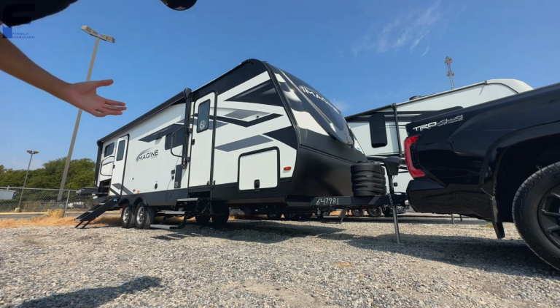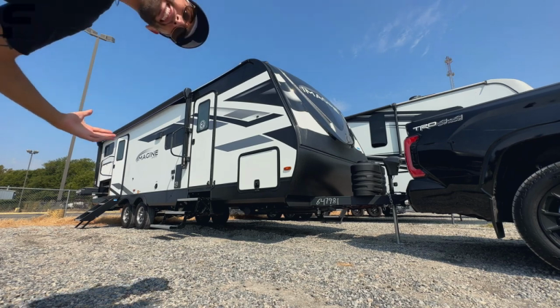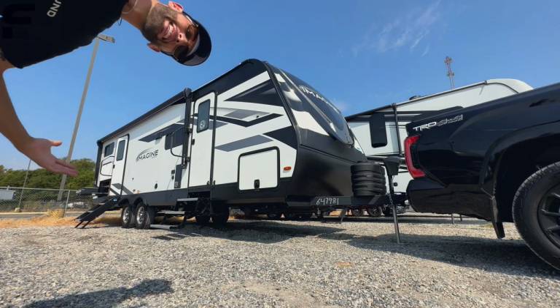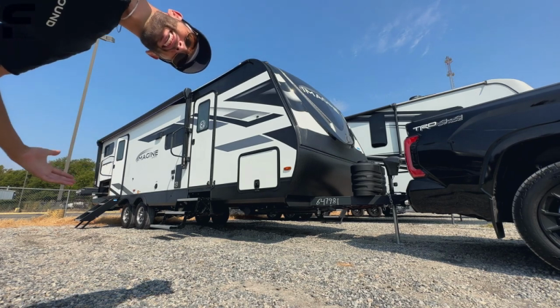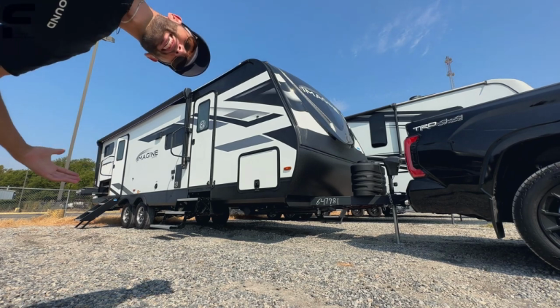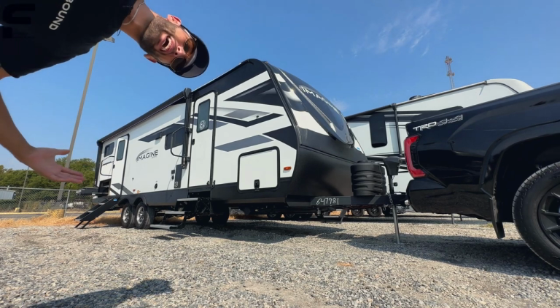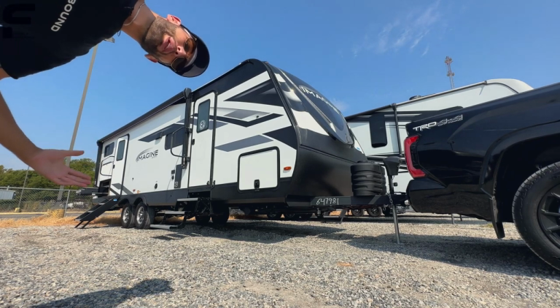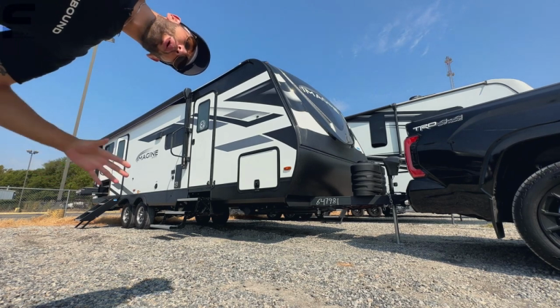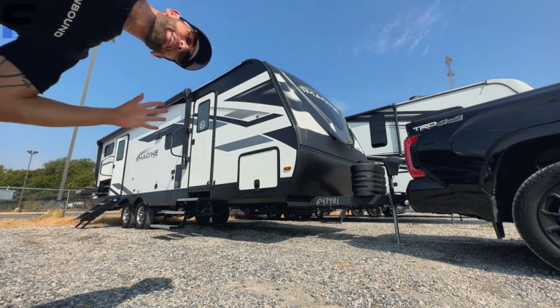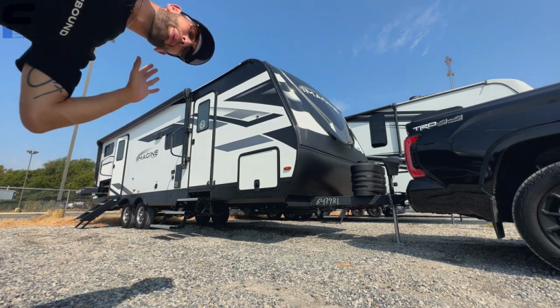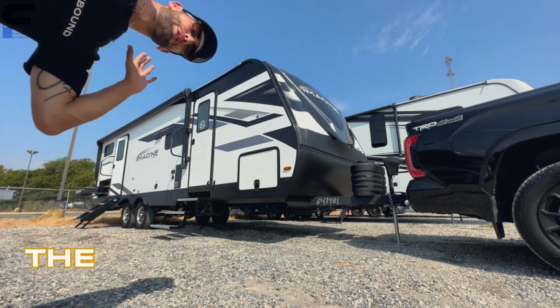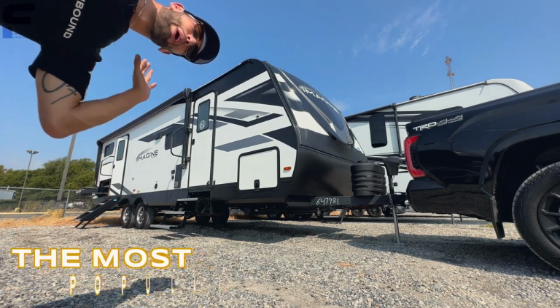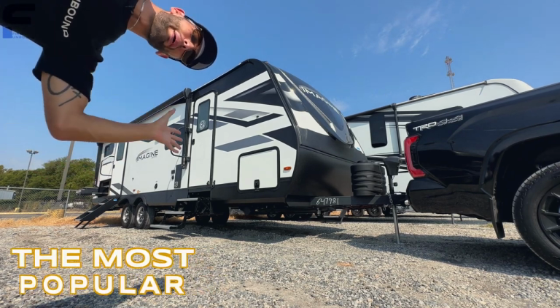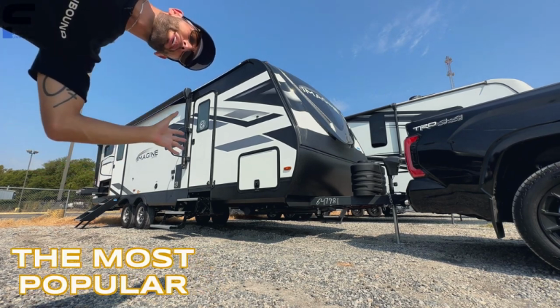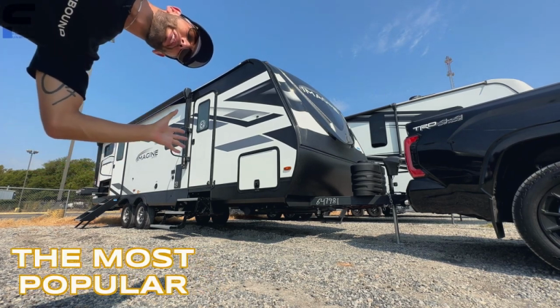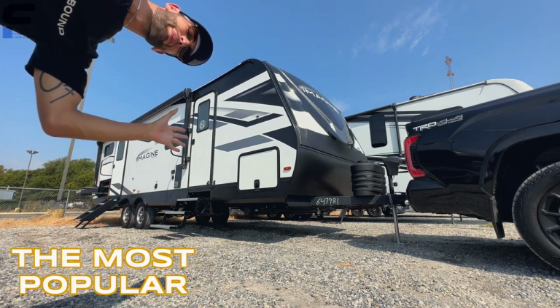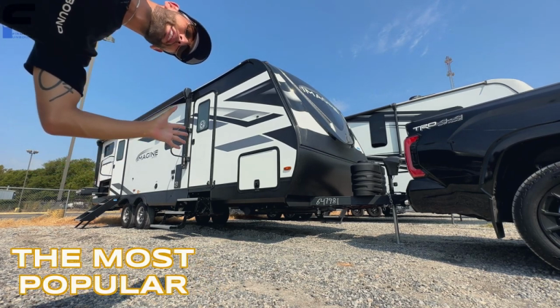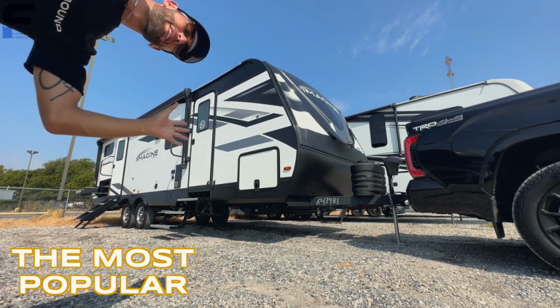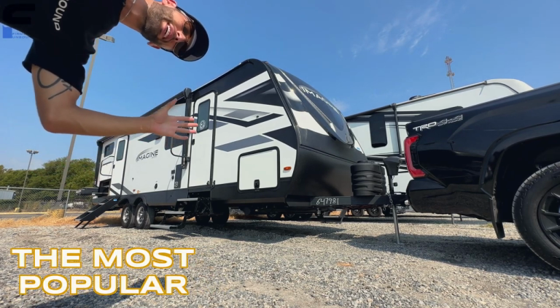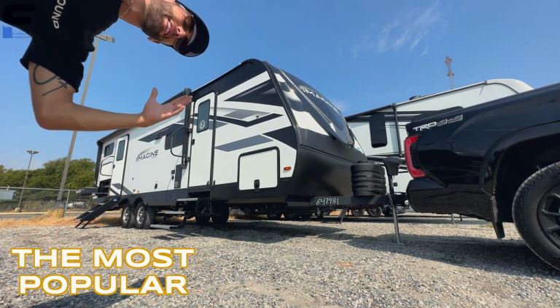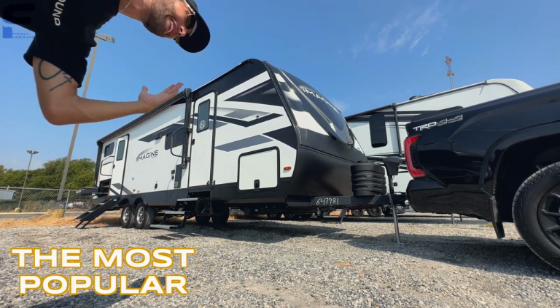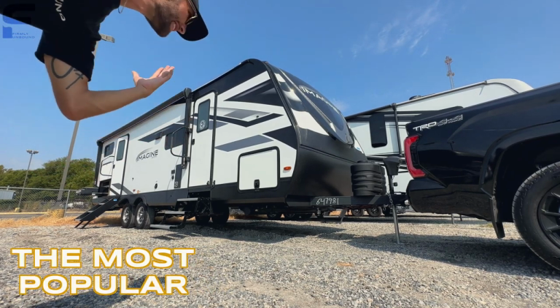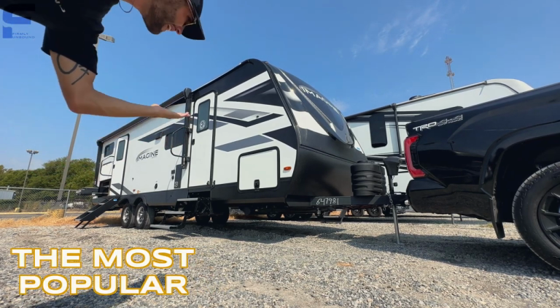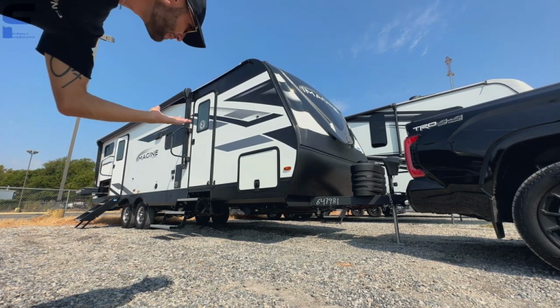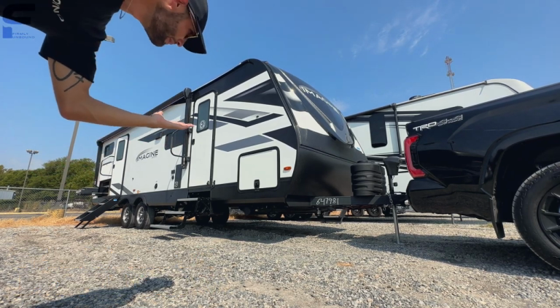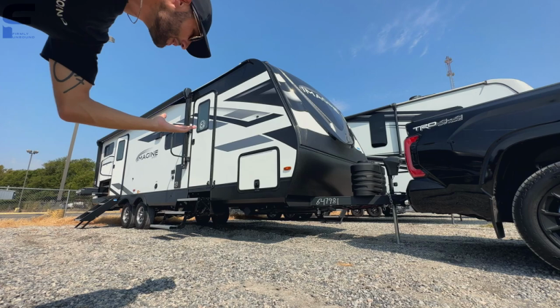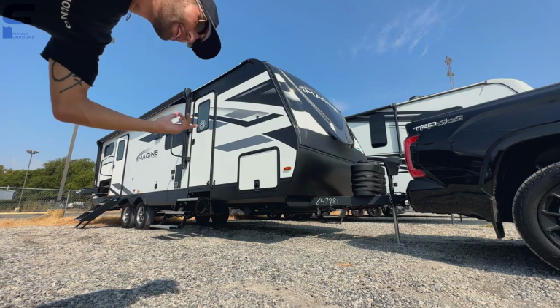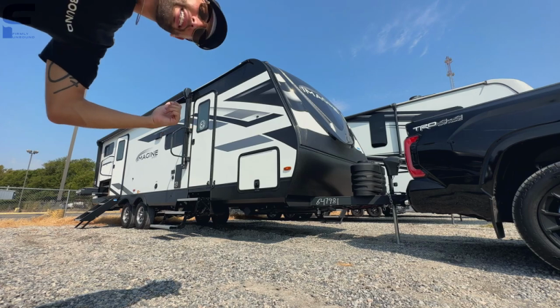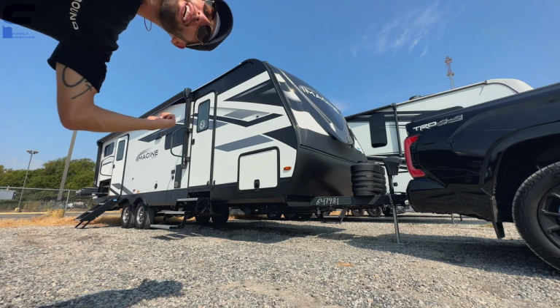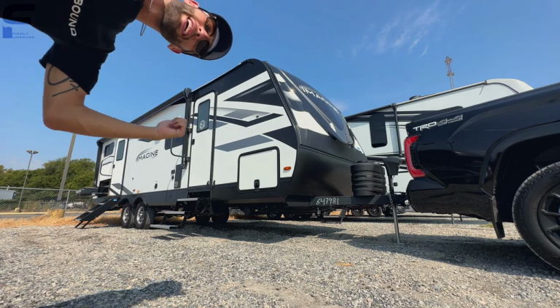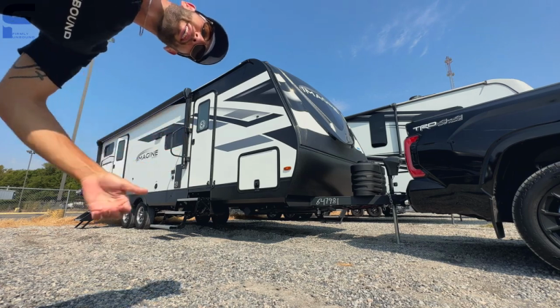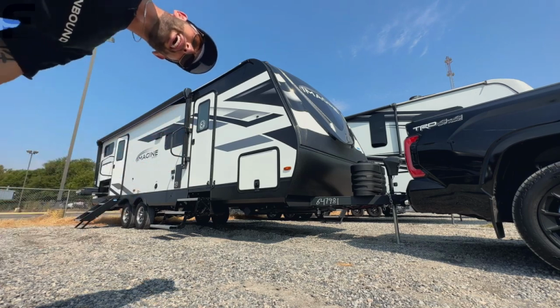This is undeniably one of the most popular family travel trailers that has ever been built. Let's go find out why.